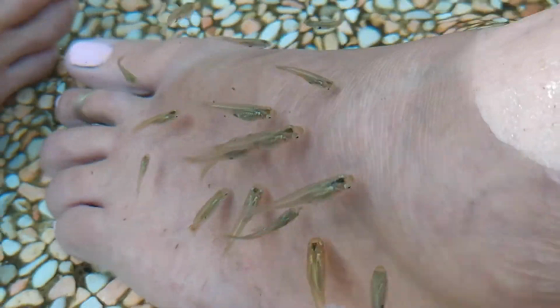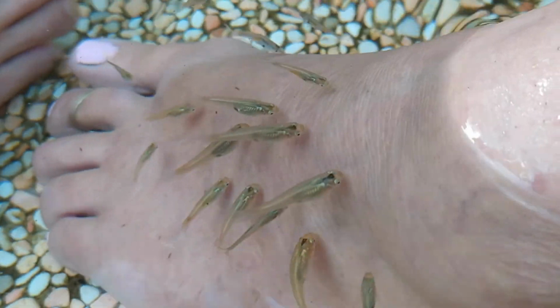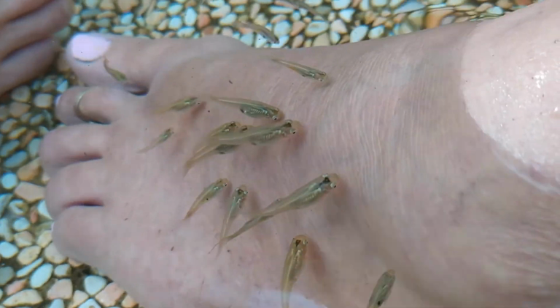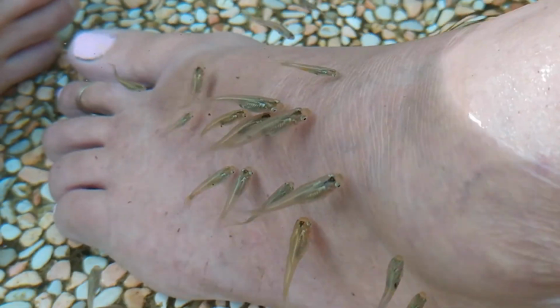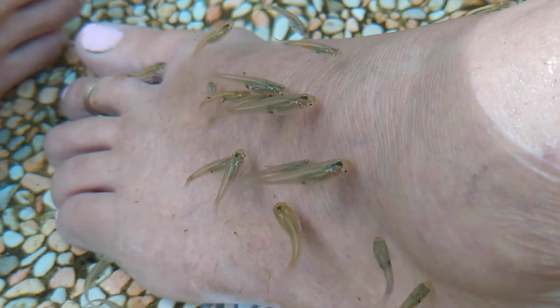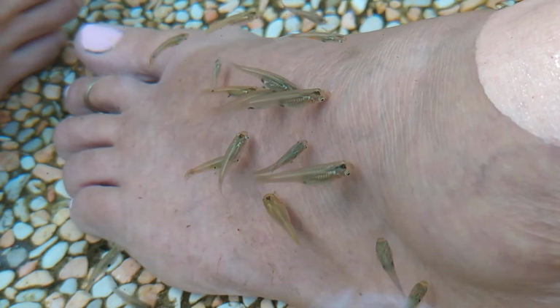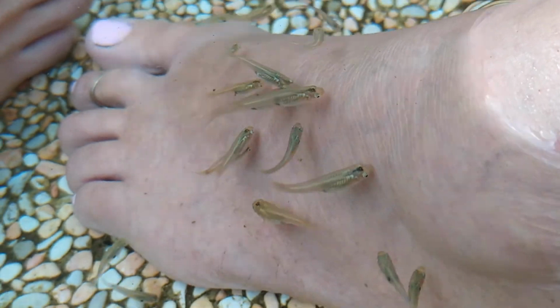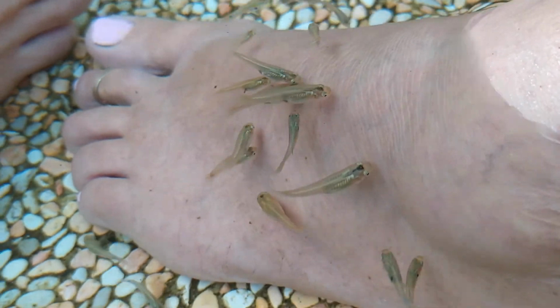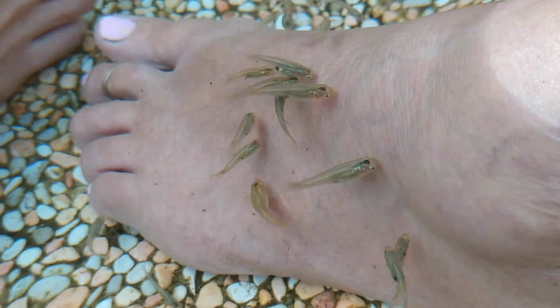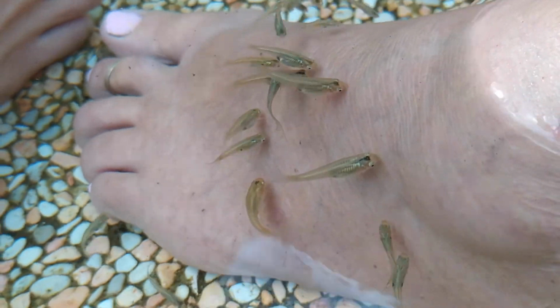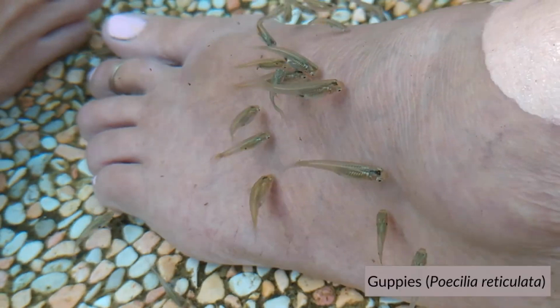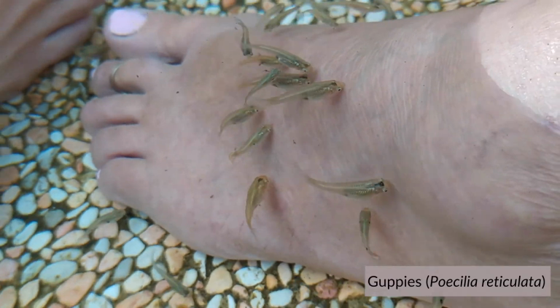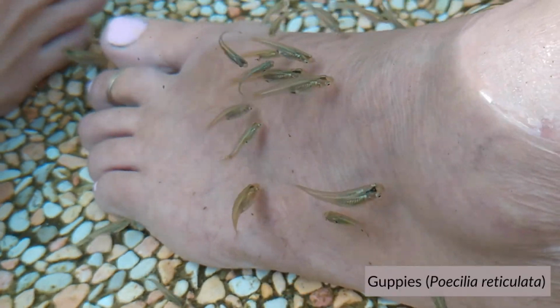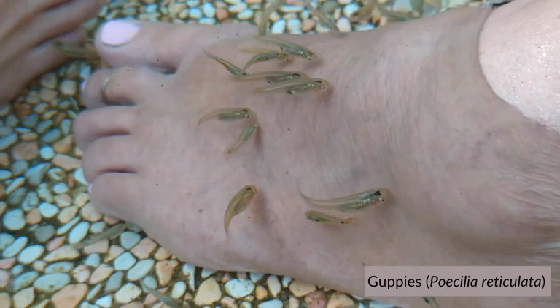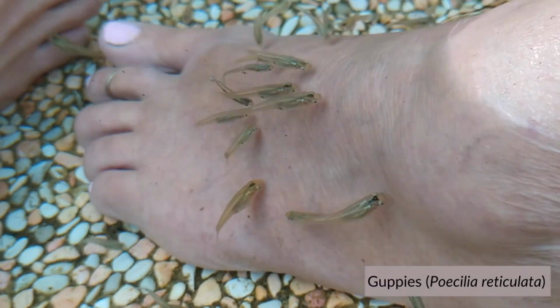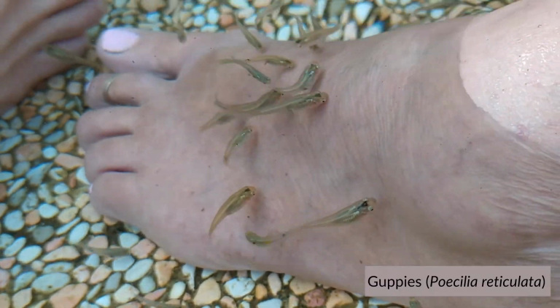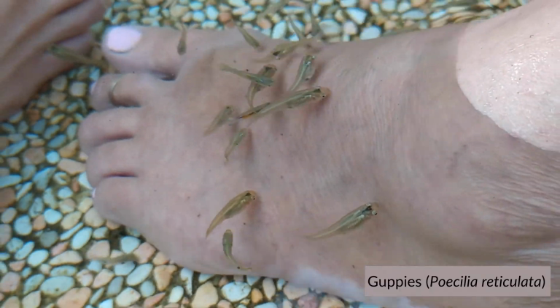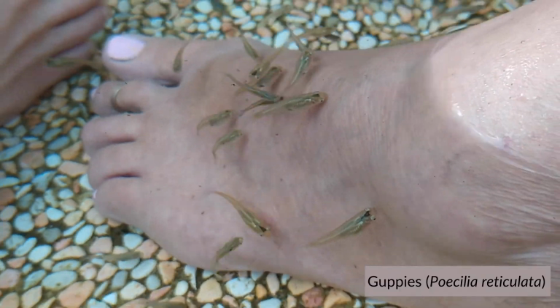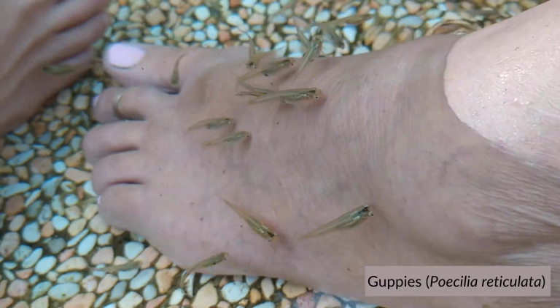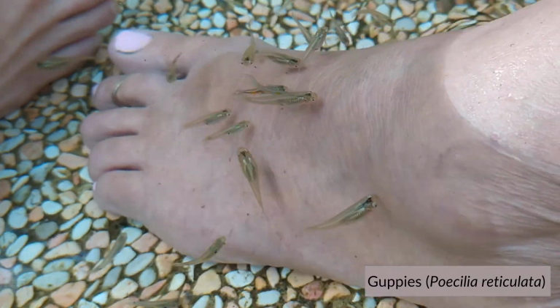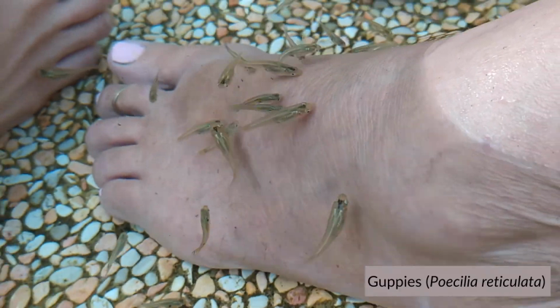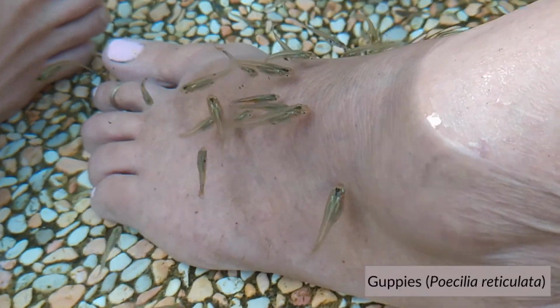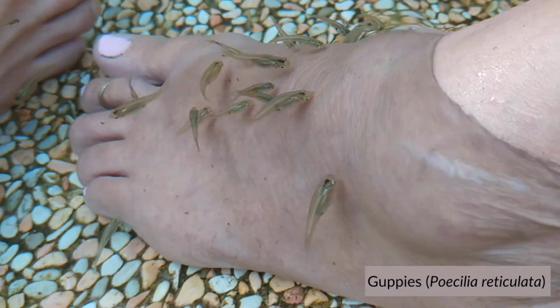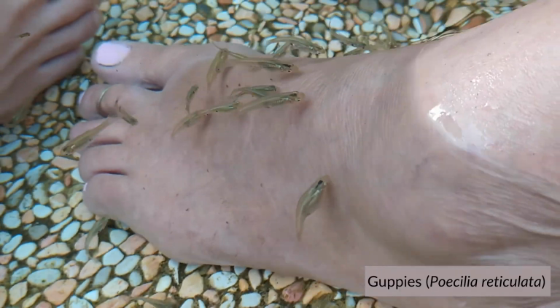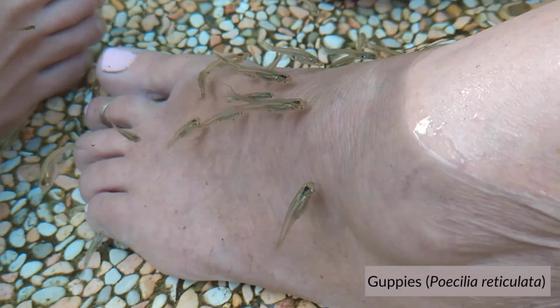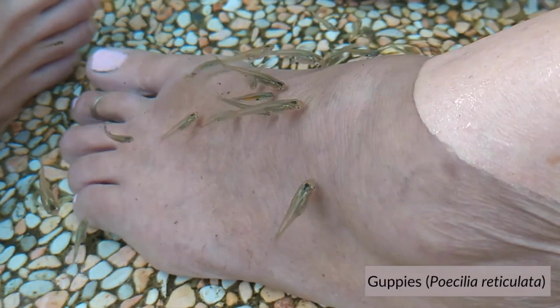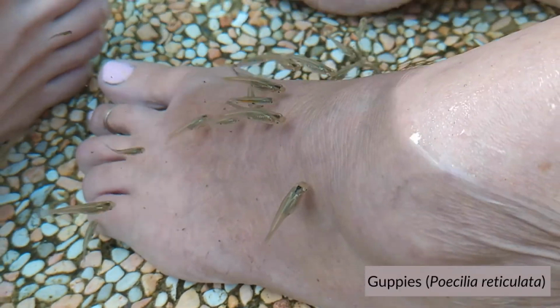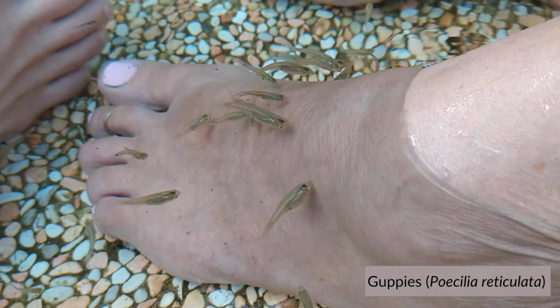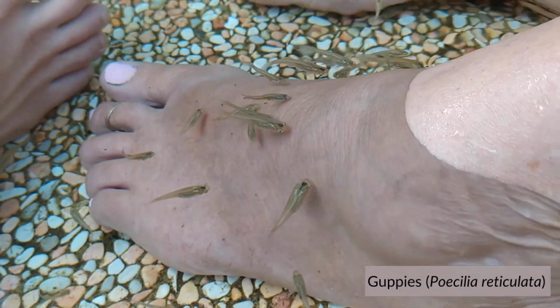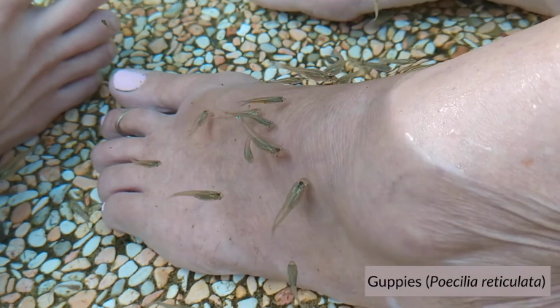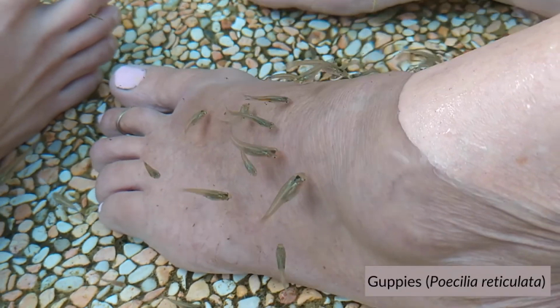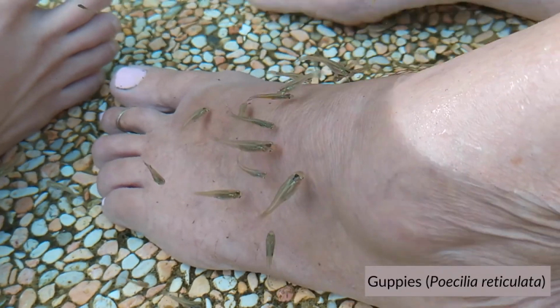The tiny fish we introduced provided an extra bonus — if you stay still, you get a free fish spa.